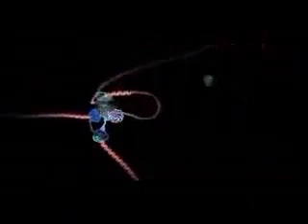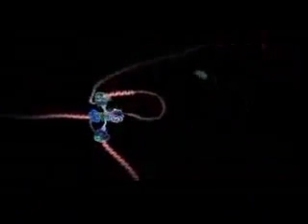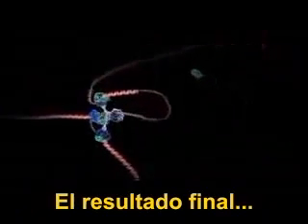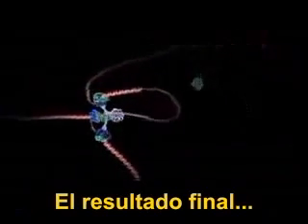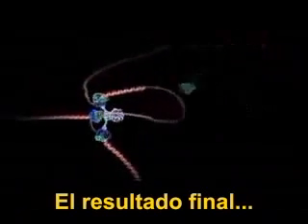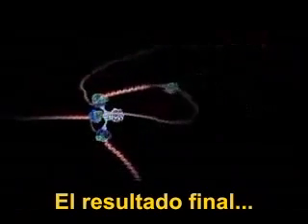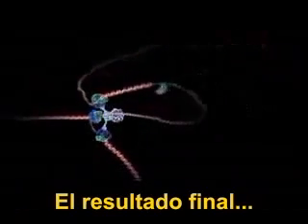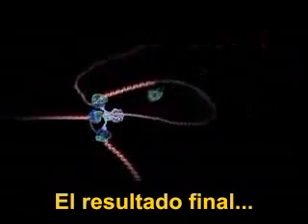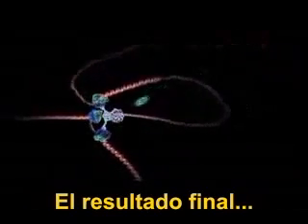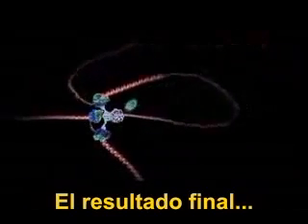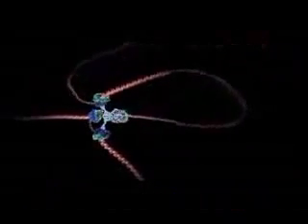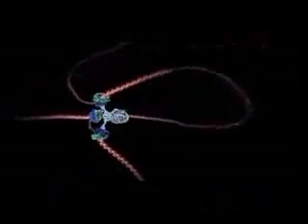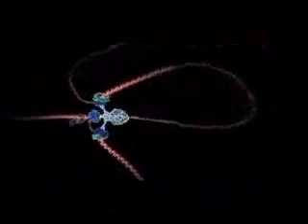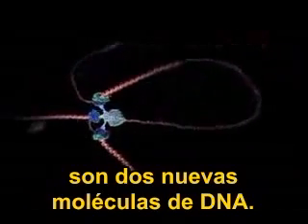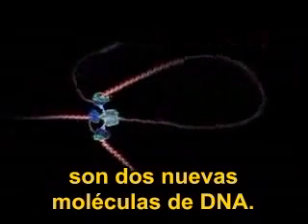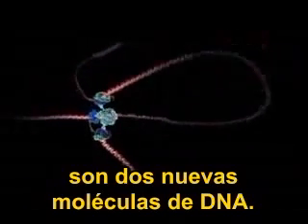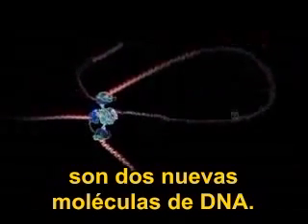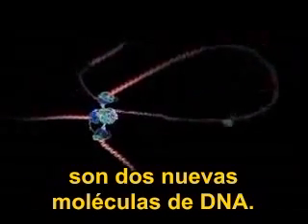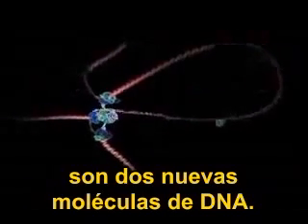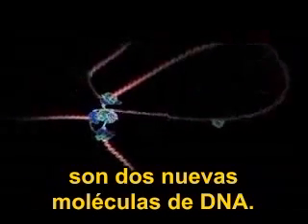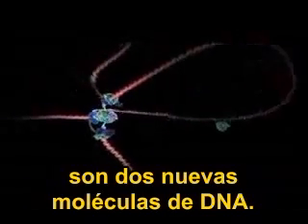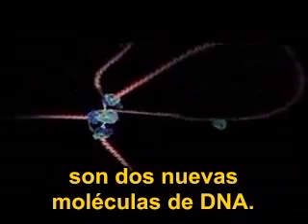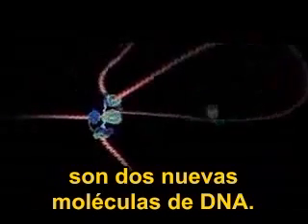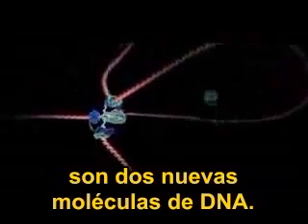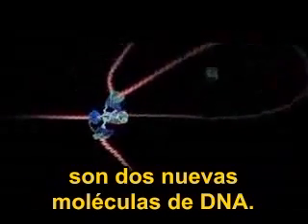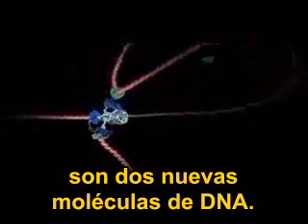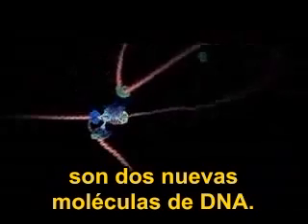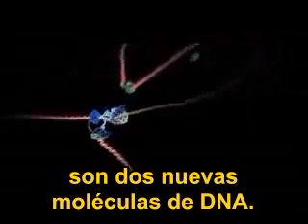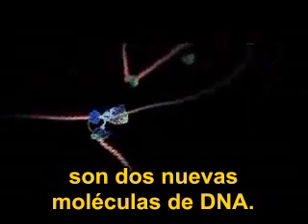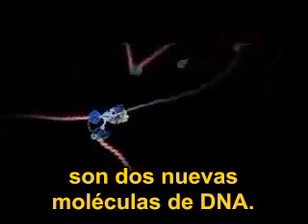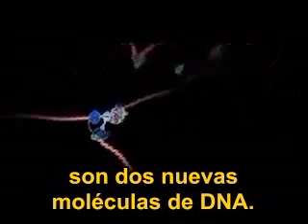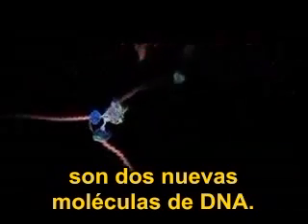The end result is two new DNA molecules.